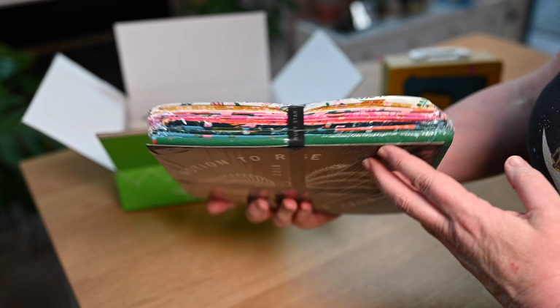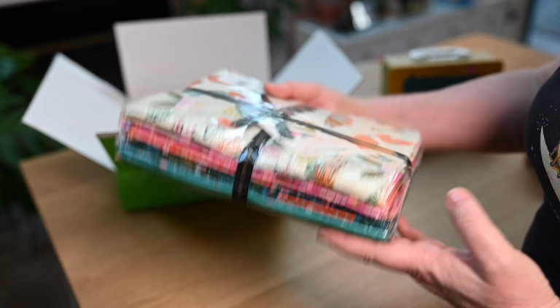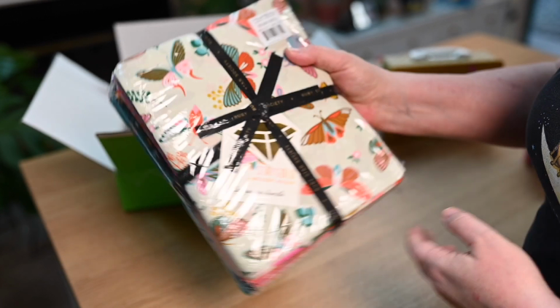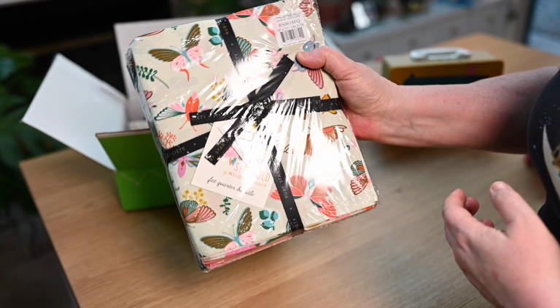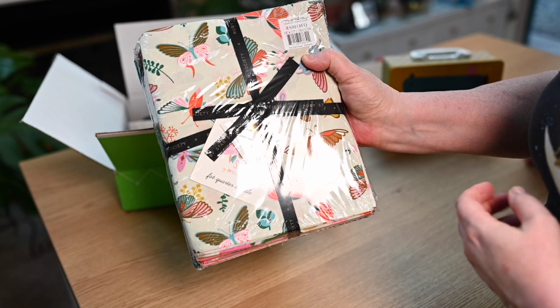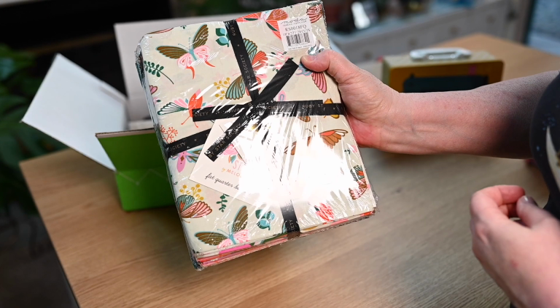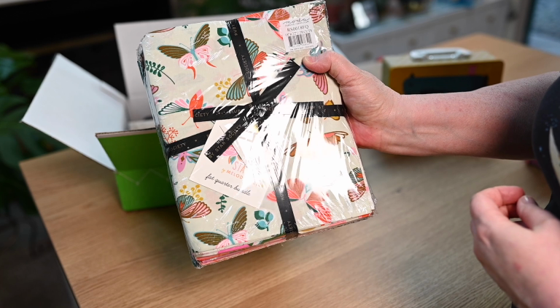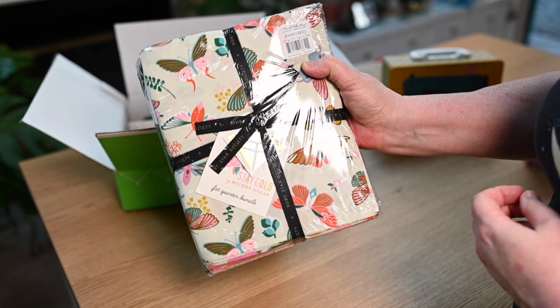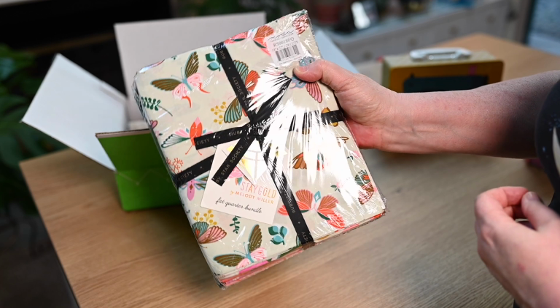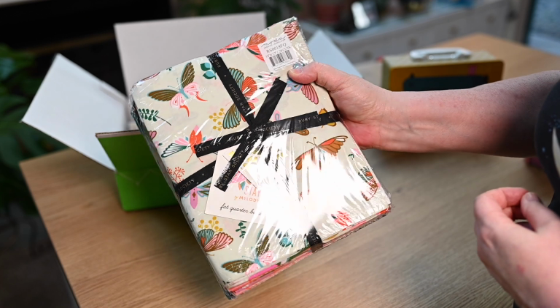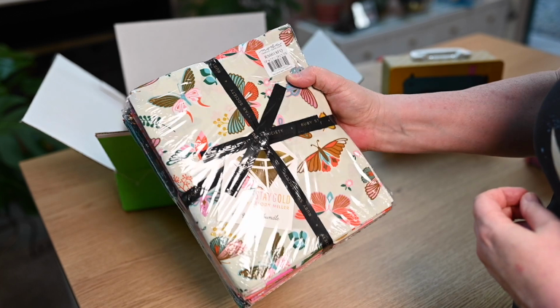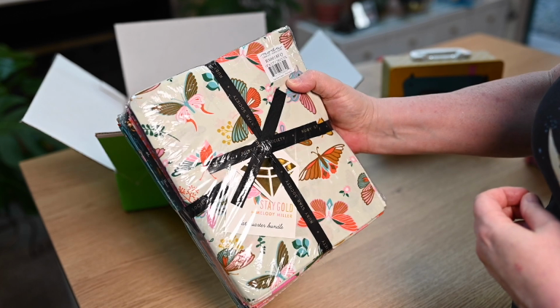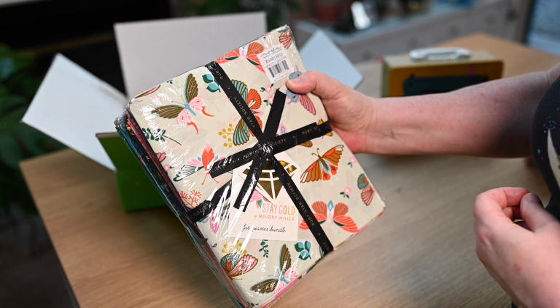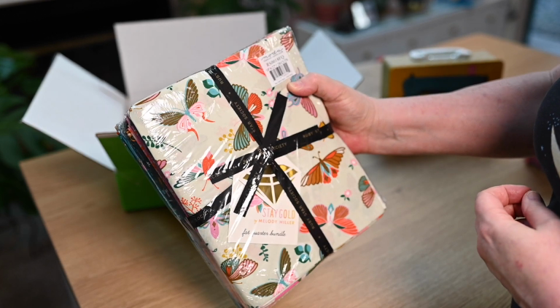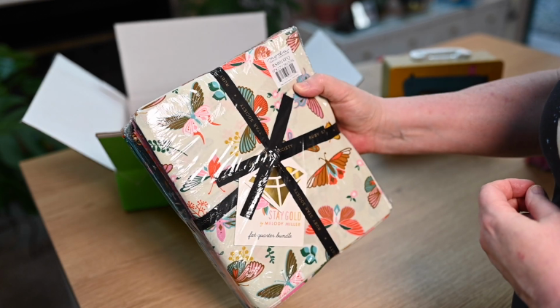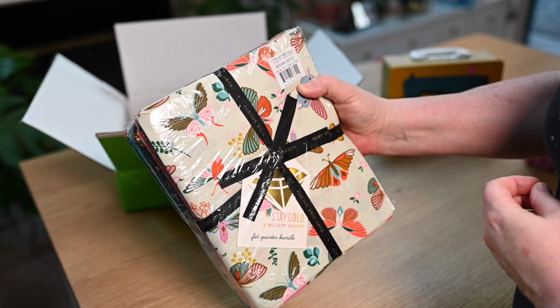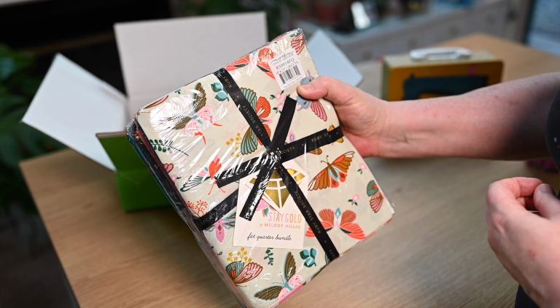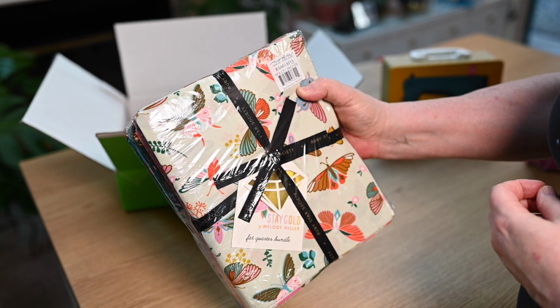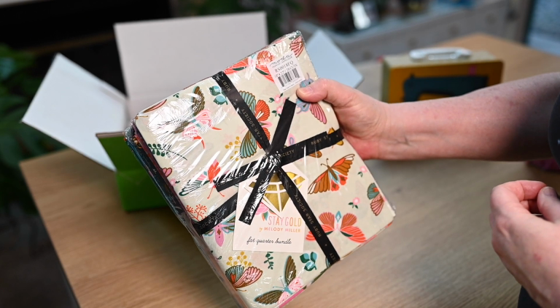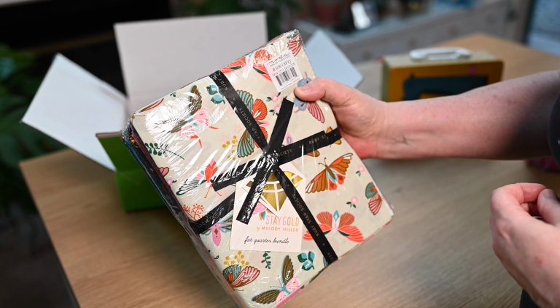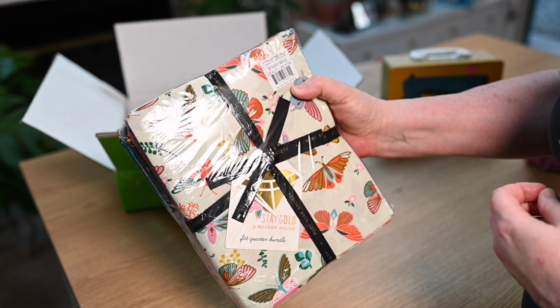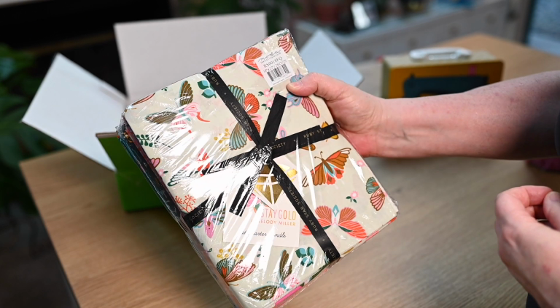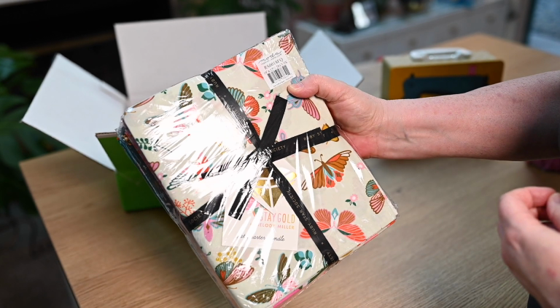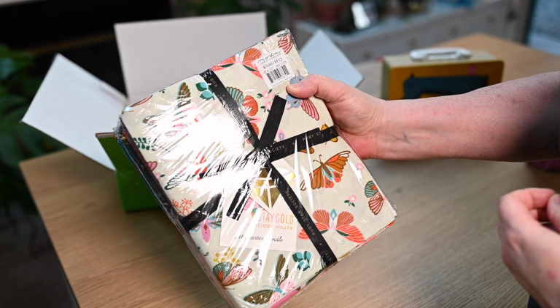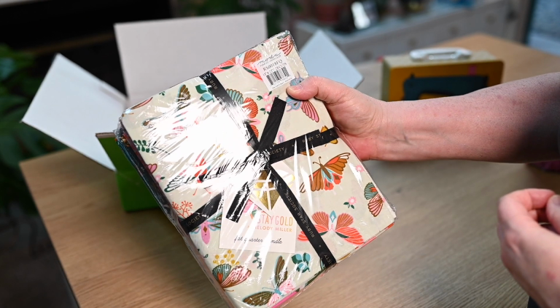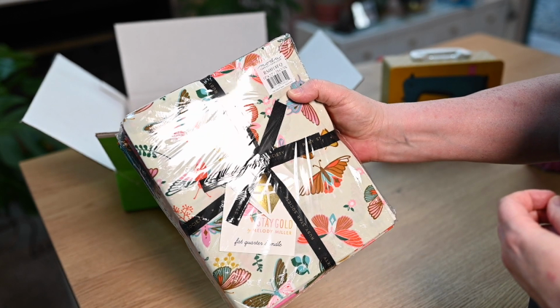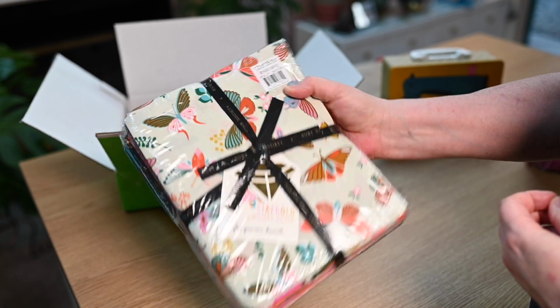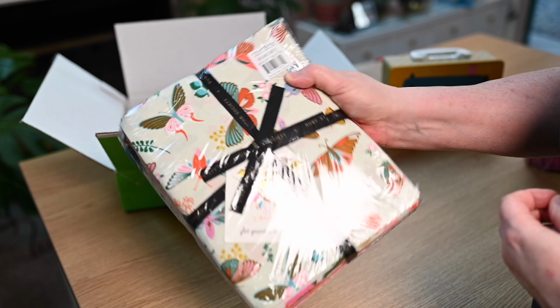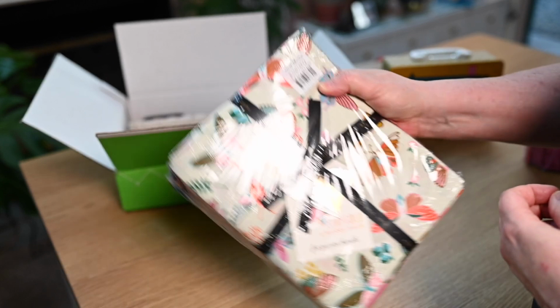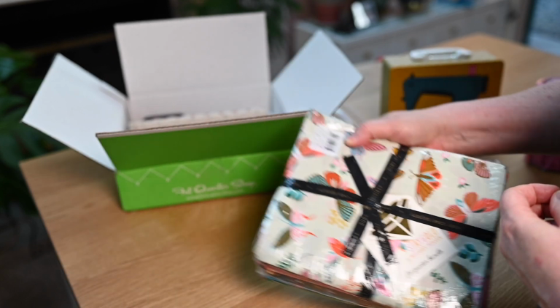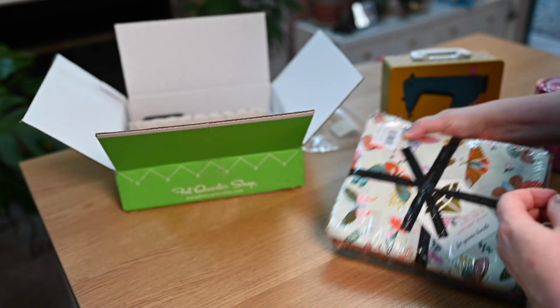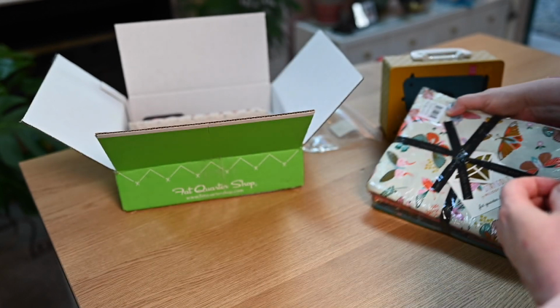I'm not going to open it today, but I will get into that soon. Oh, it's gorgeous.